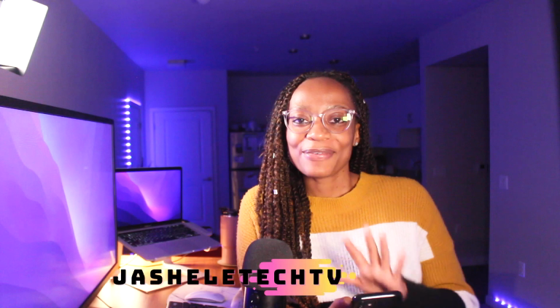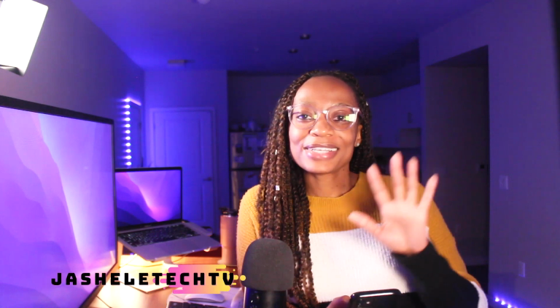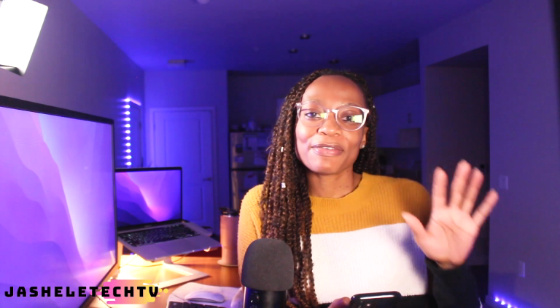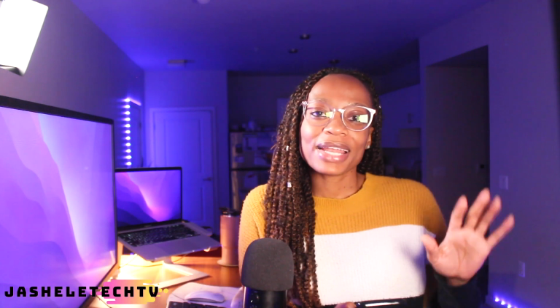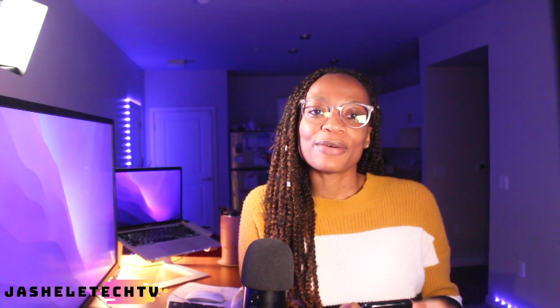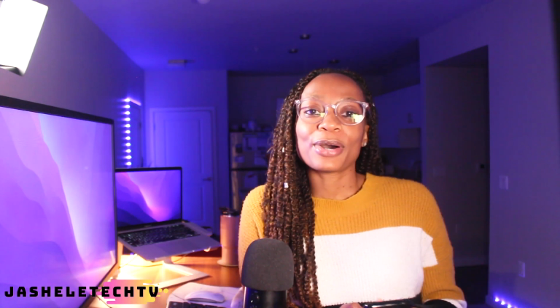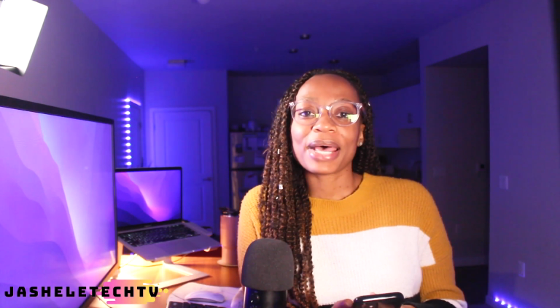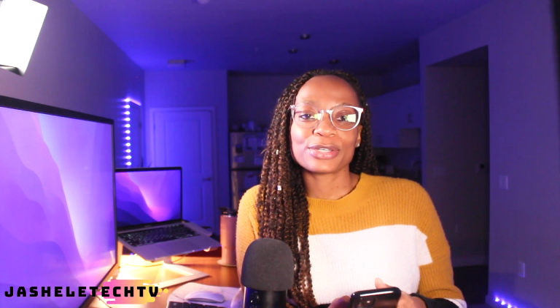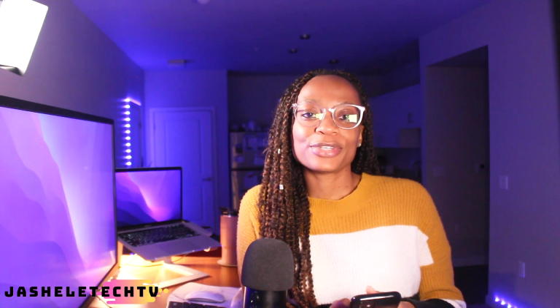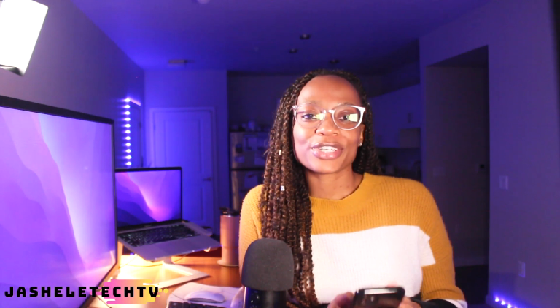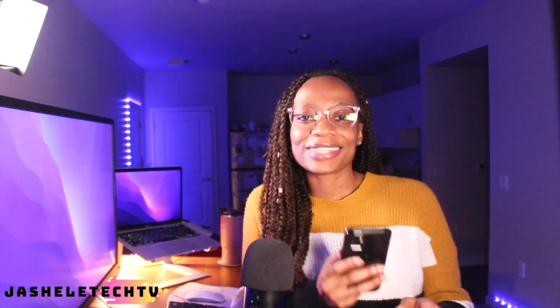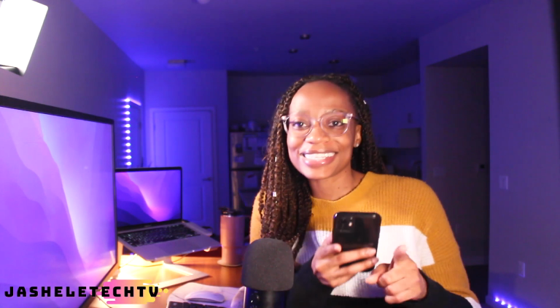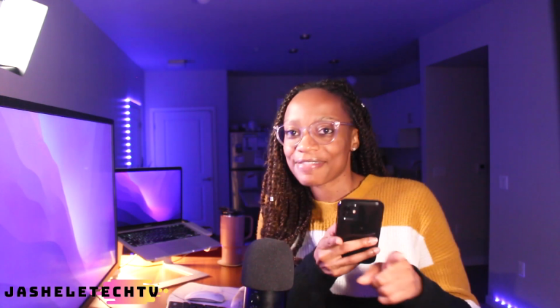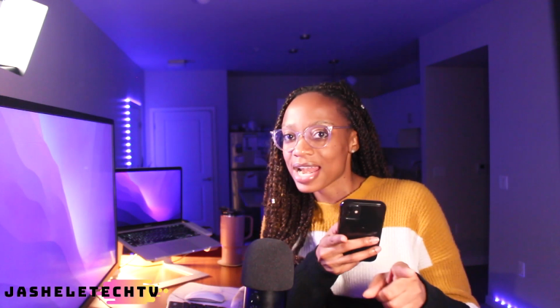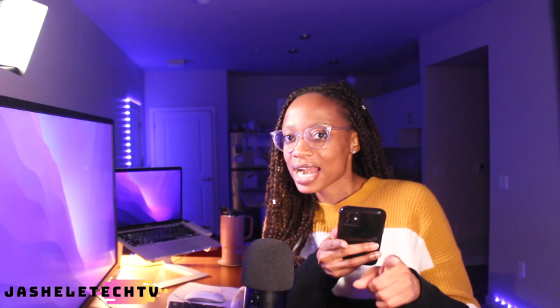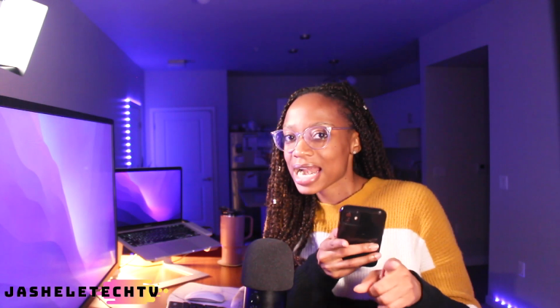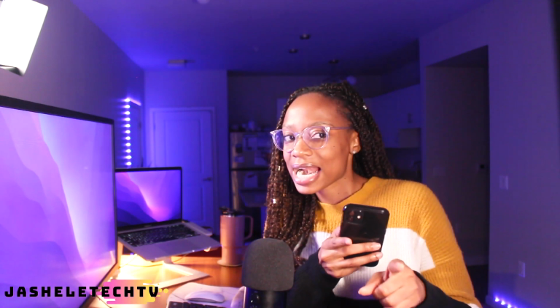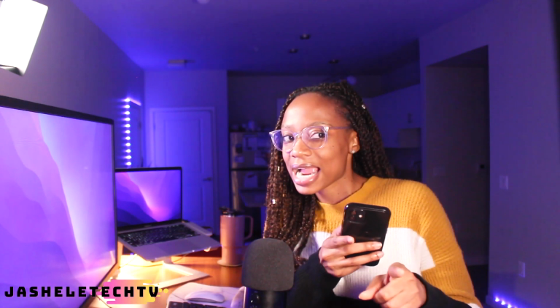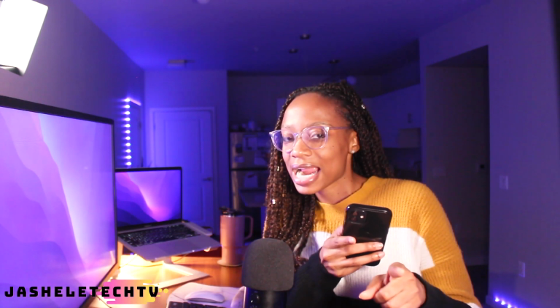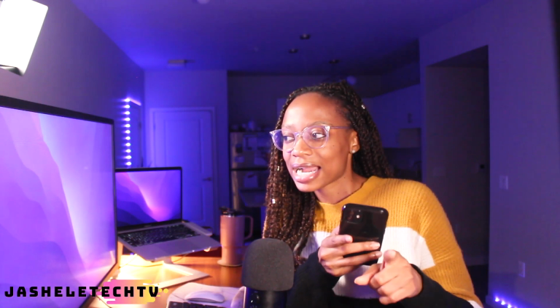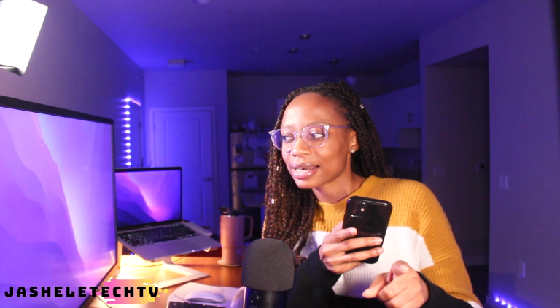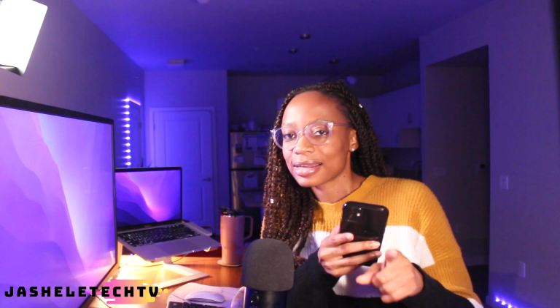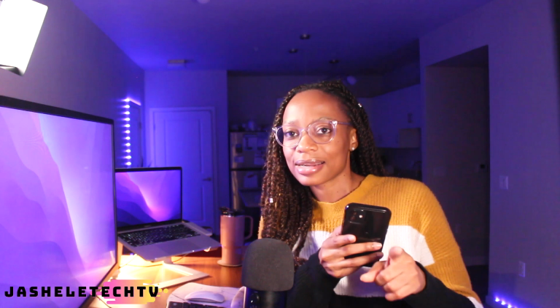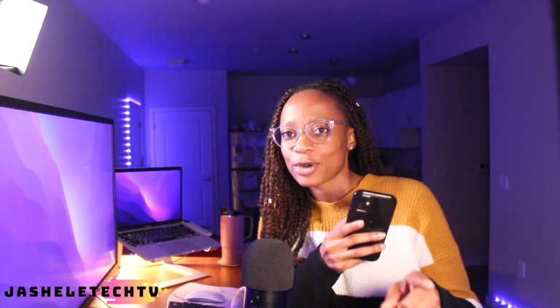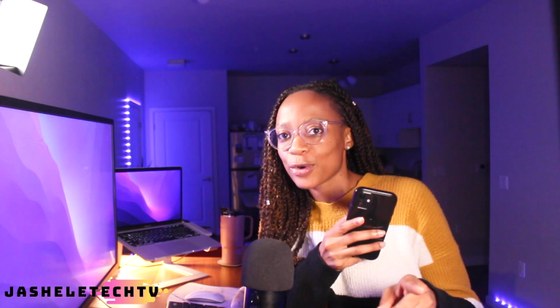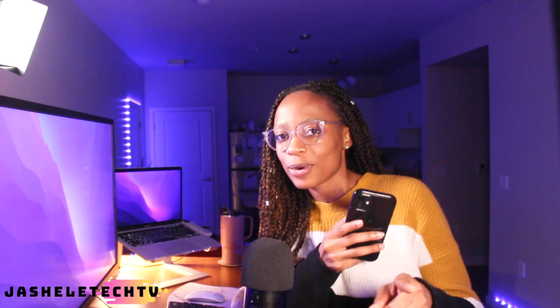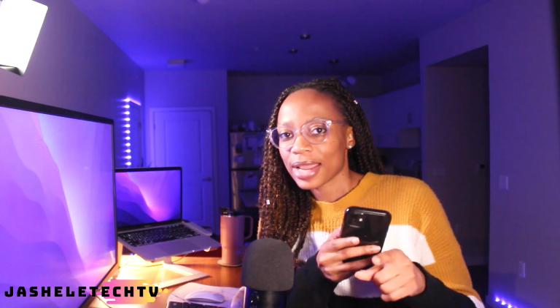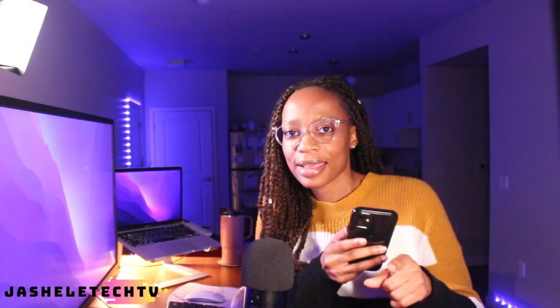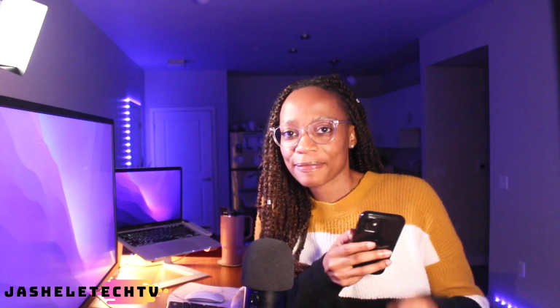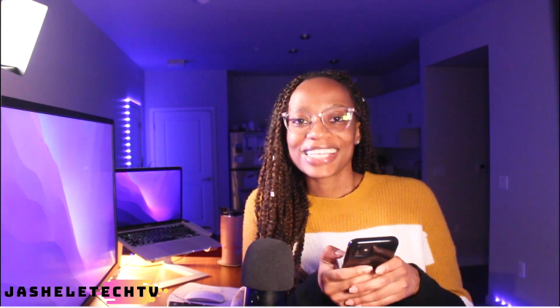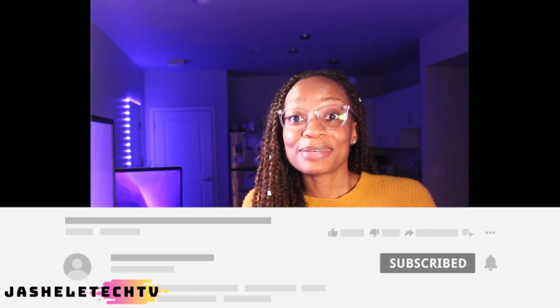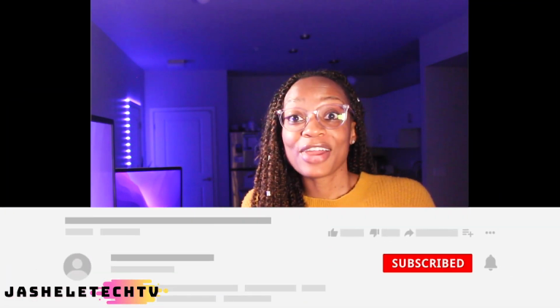What's up everybody and welcome back to Gishelle Tech TV. Subscribe.